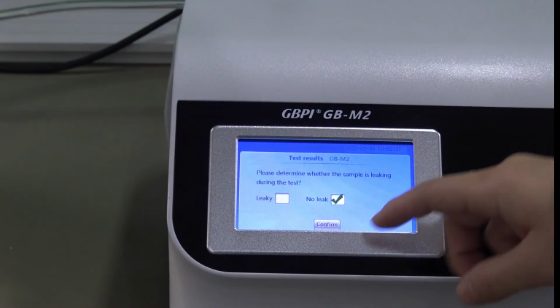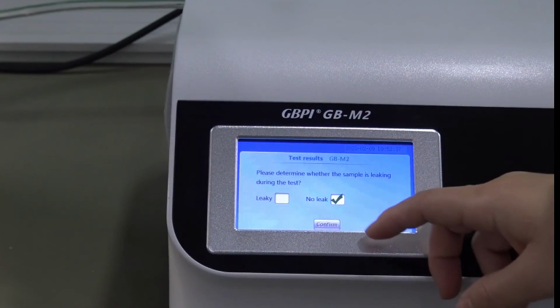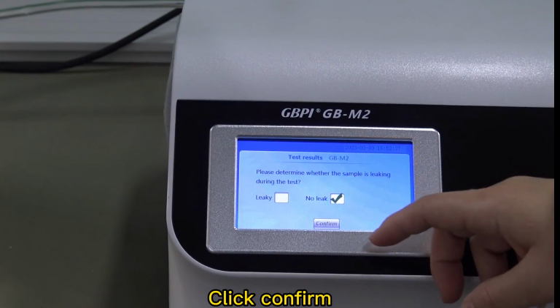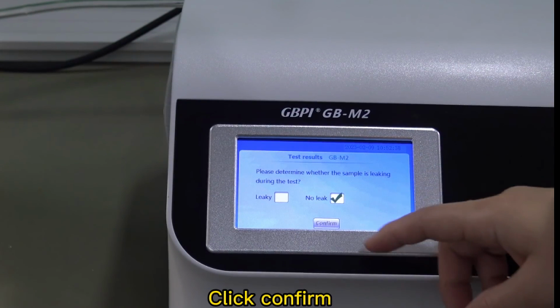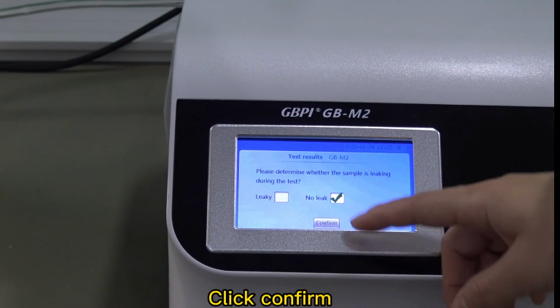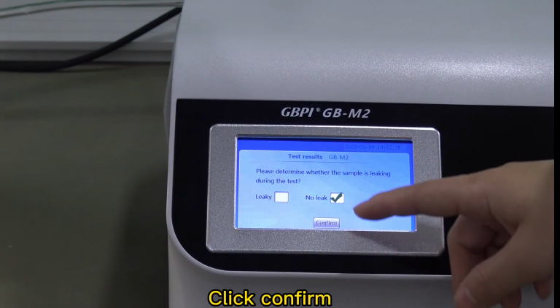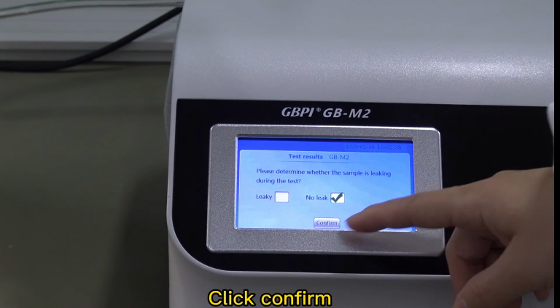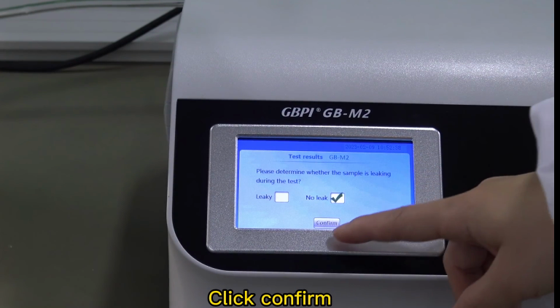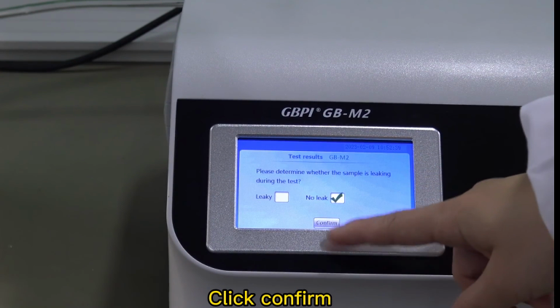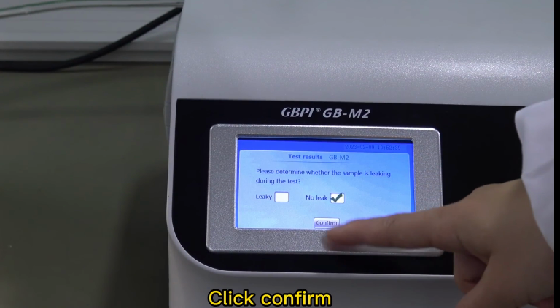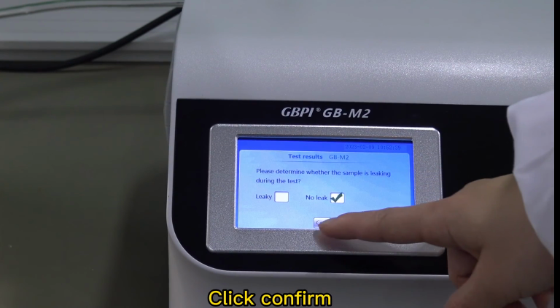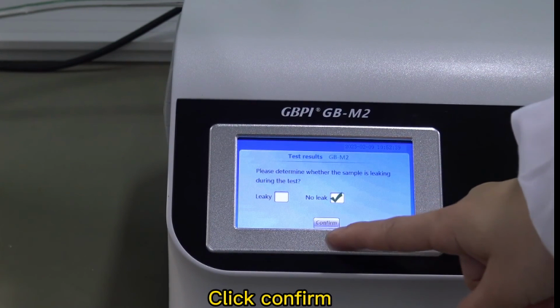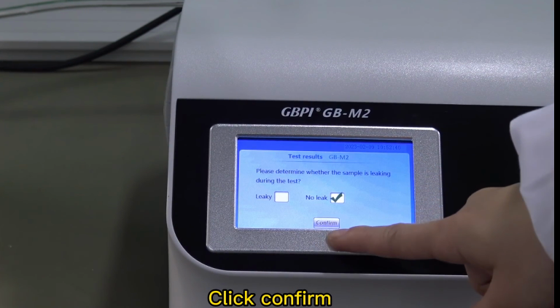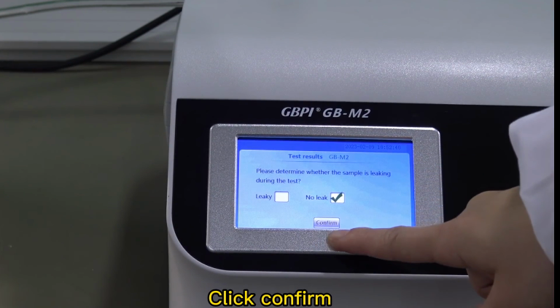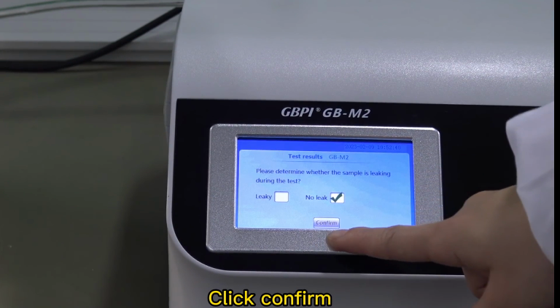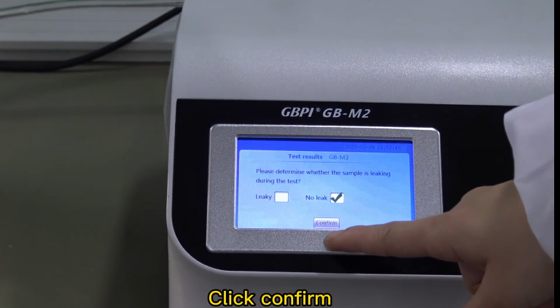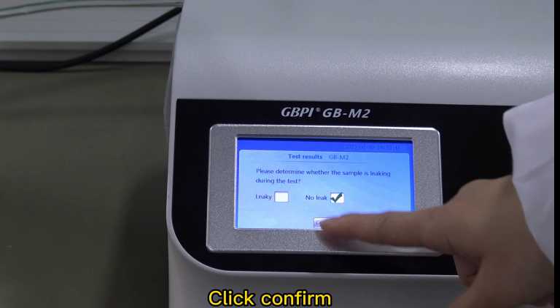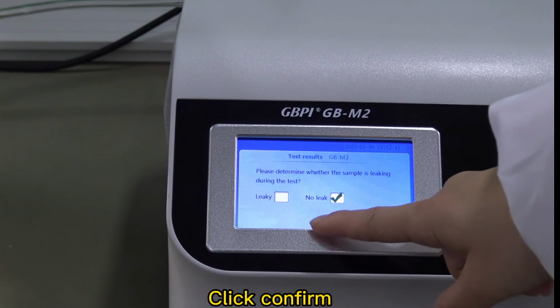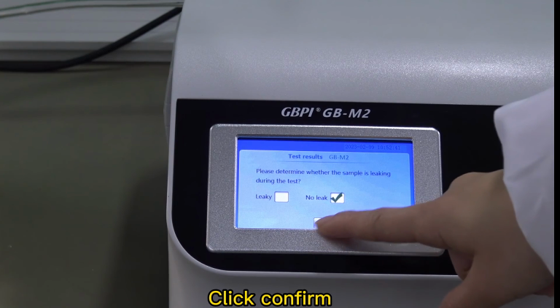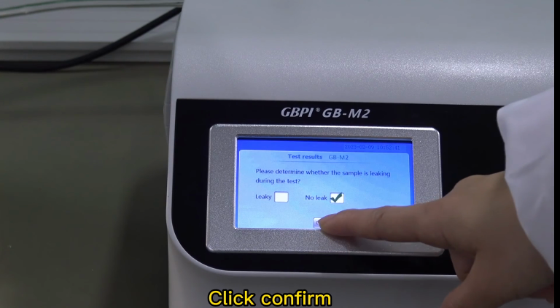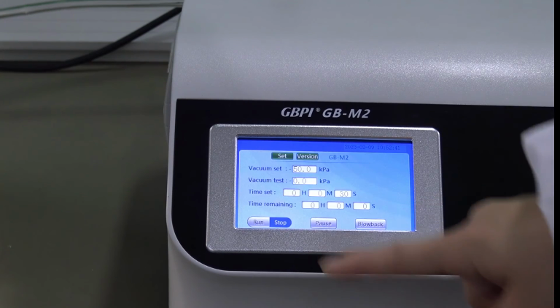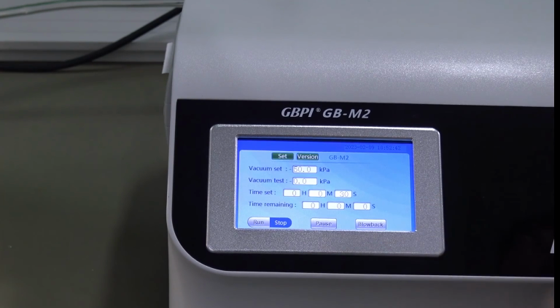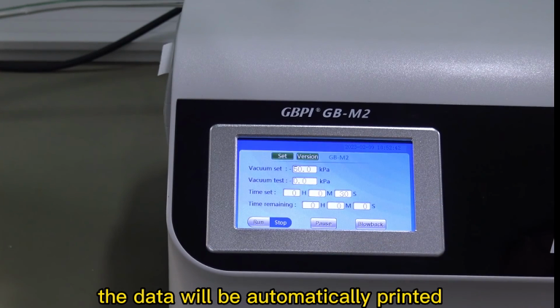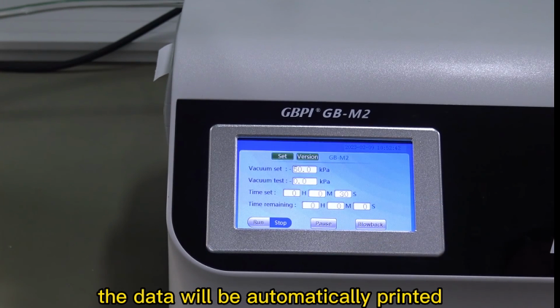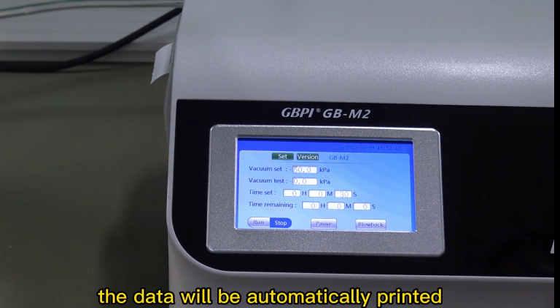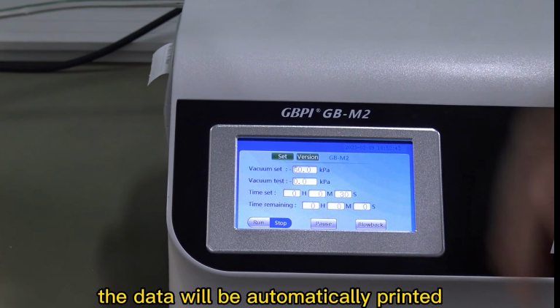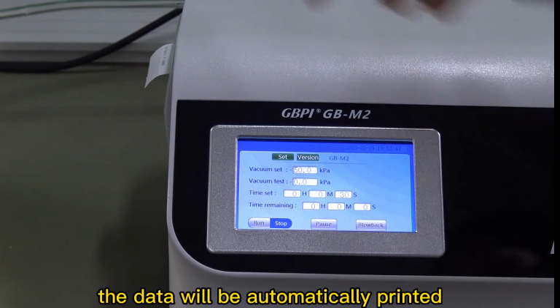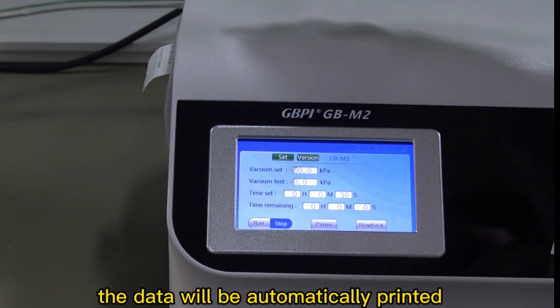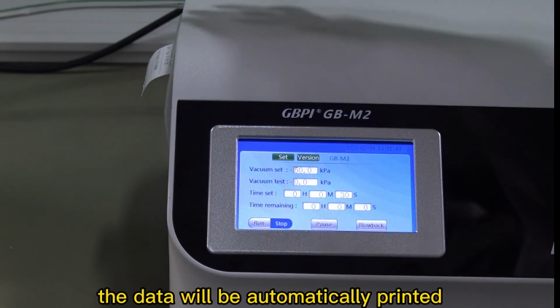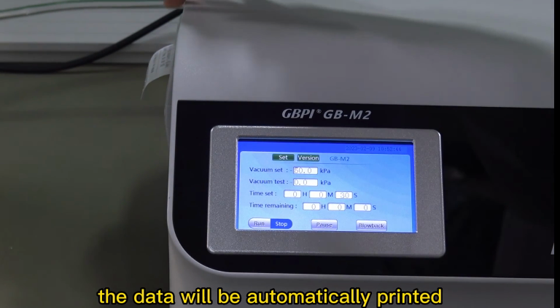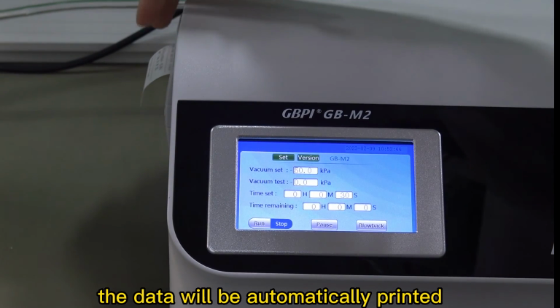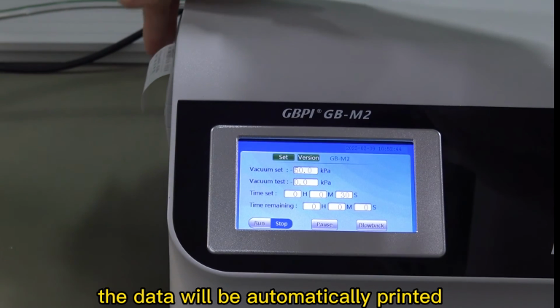Click confirm. The data will be automatically printed.